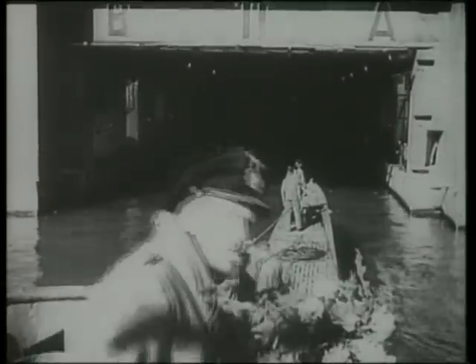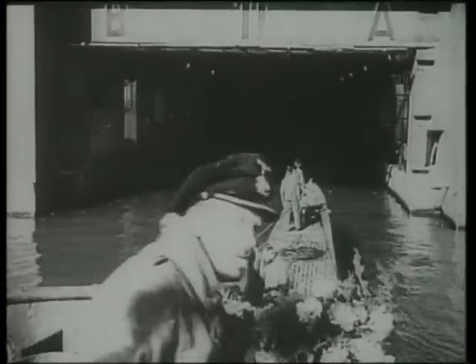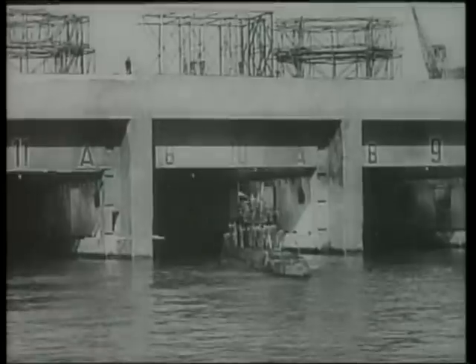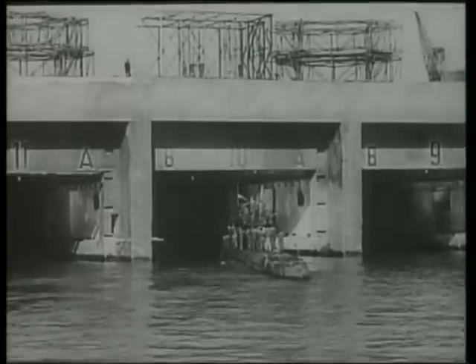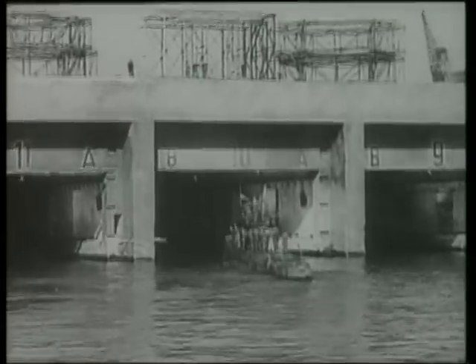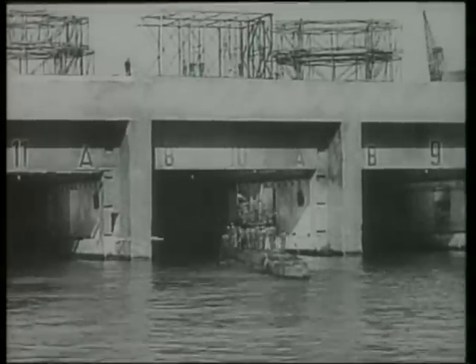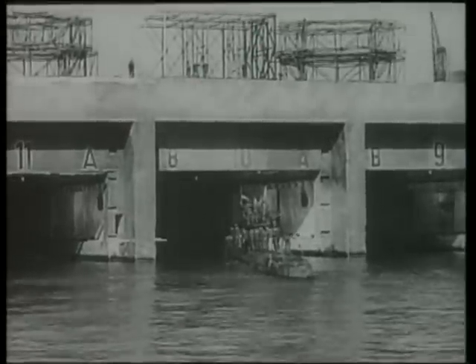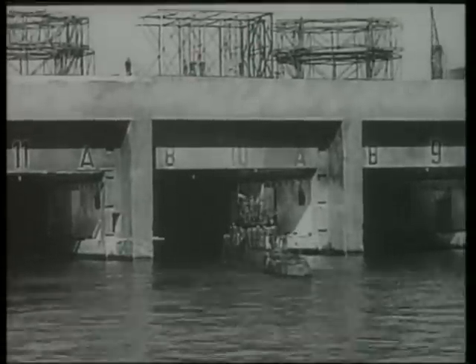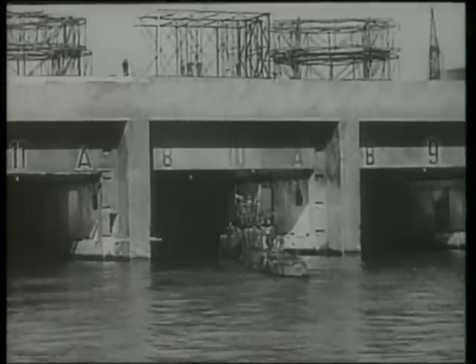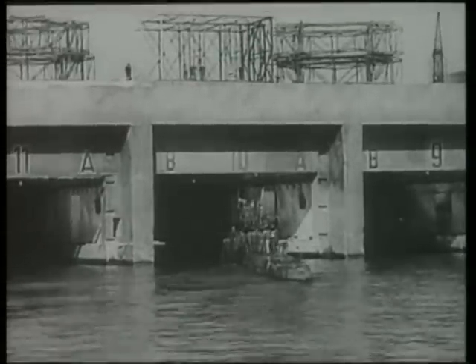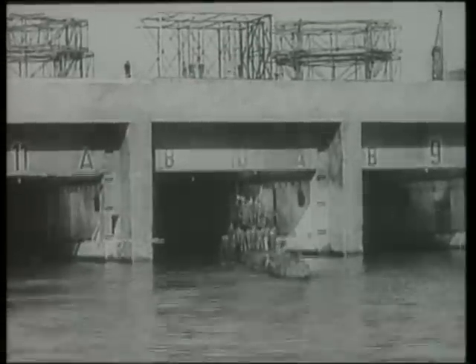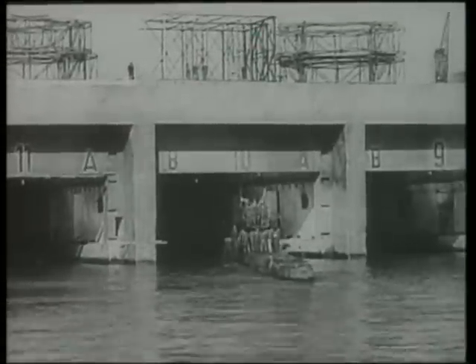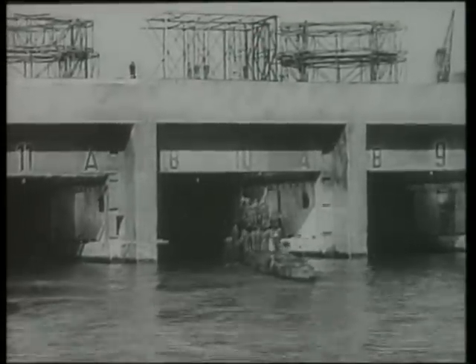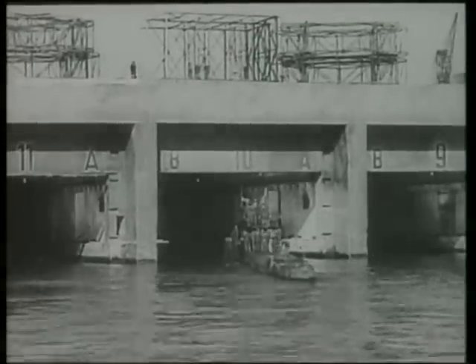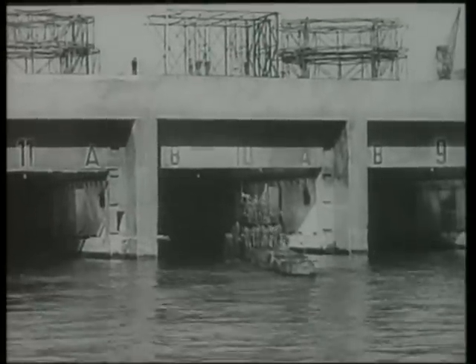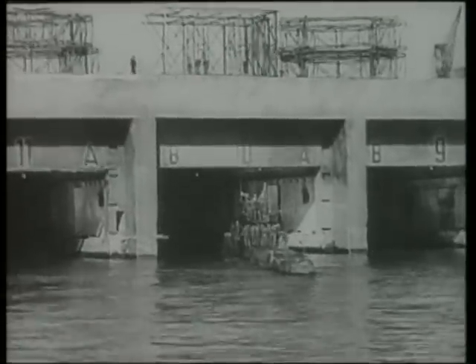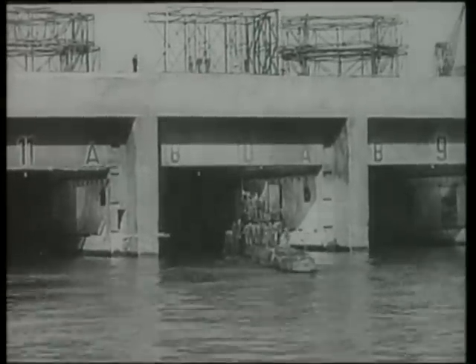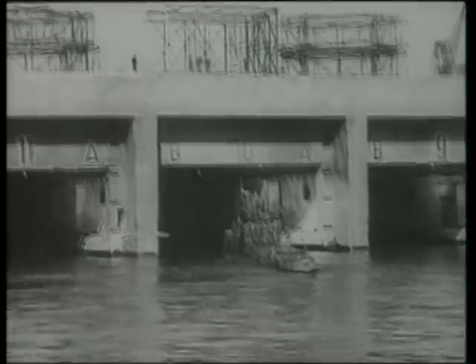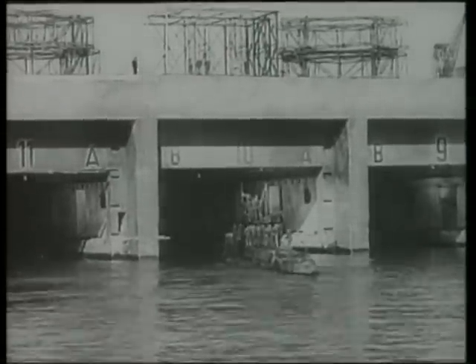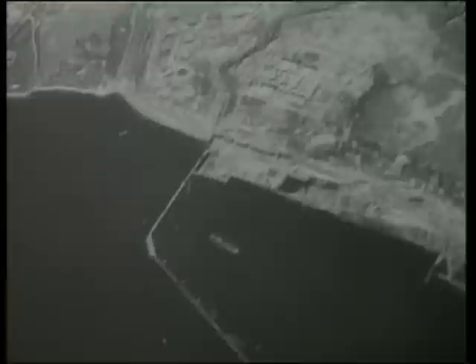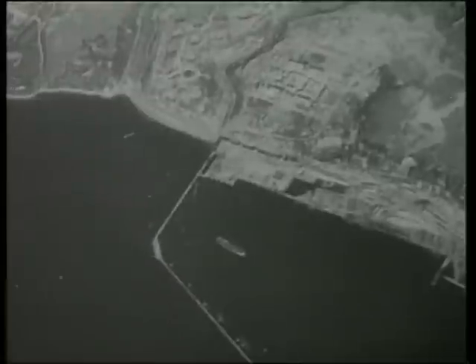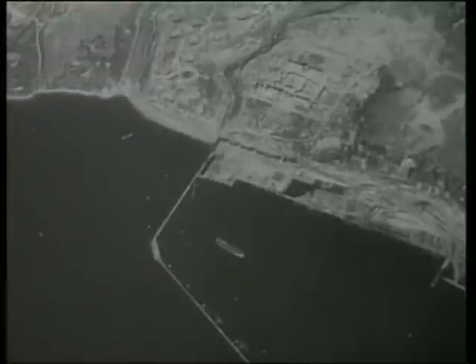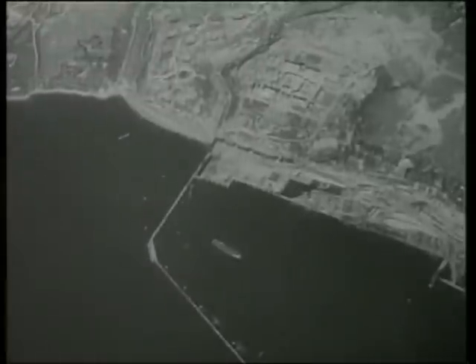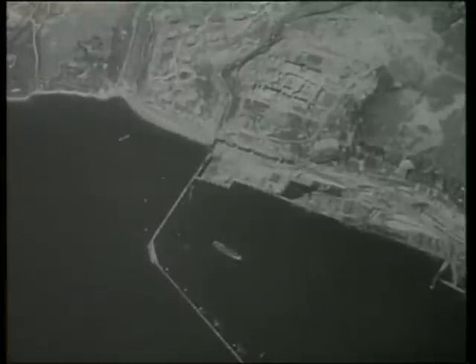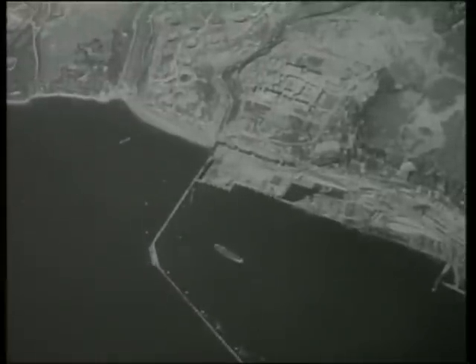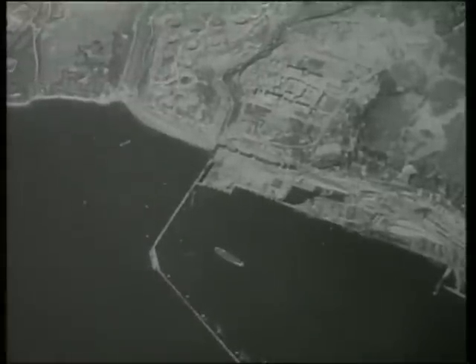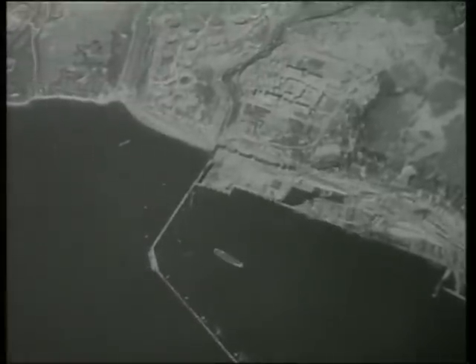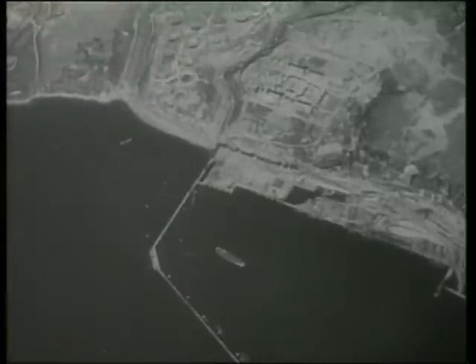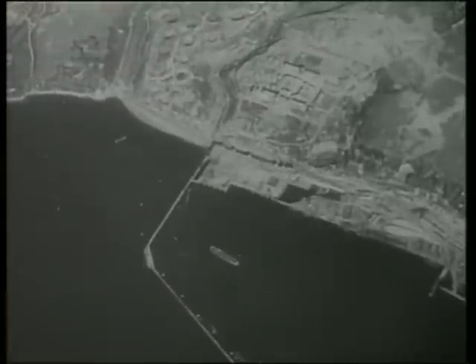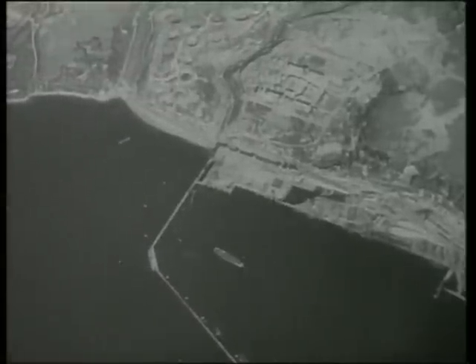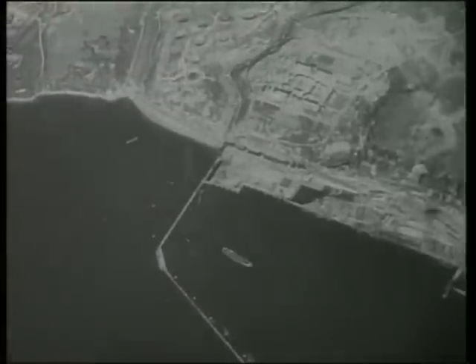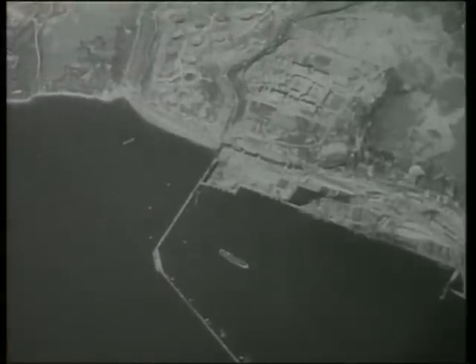Lancaster 3s equipped with Barnes-Wallace's £11,000 Tallboy Blockbusters bombed hardened German U-Boat pens at Le Havre.